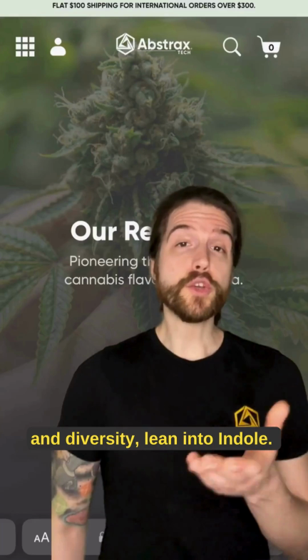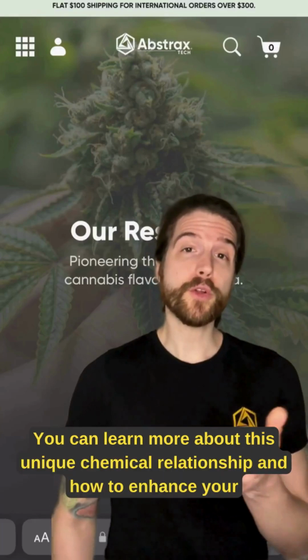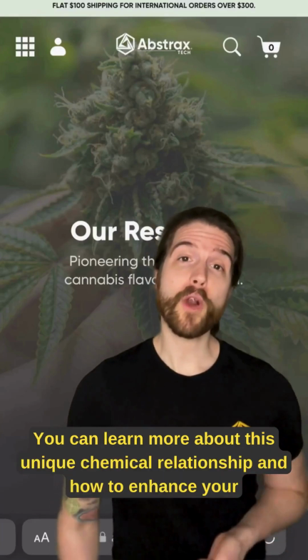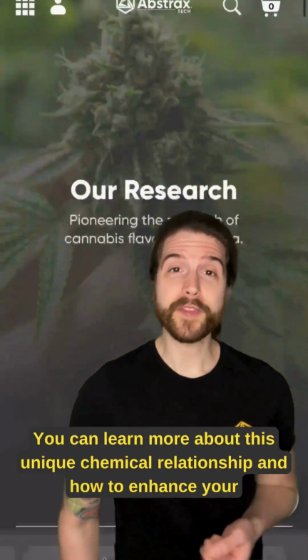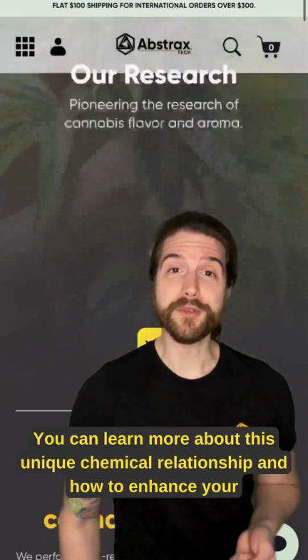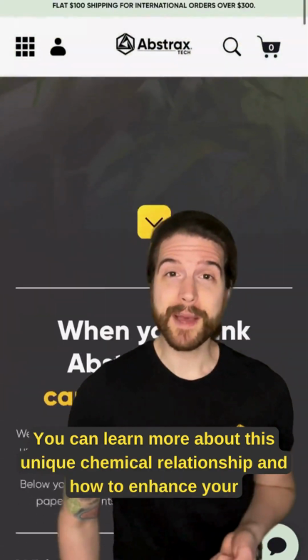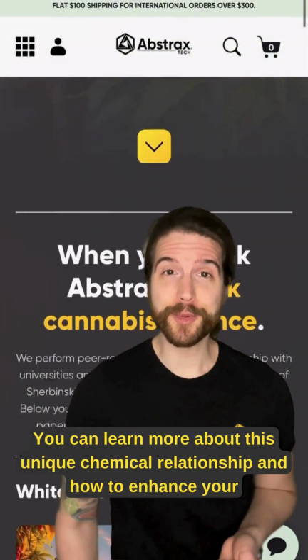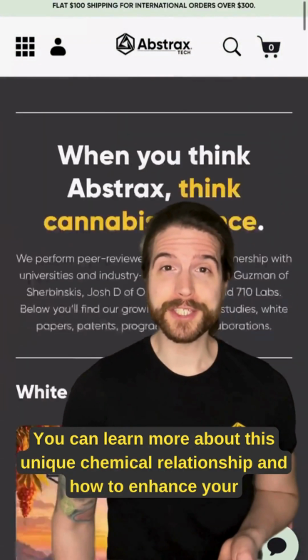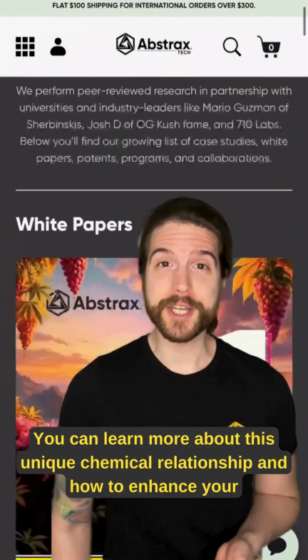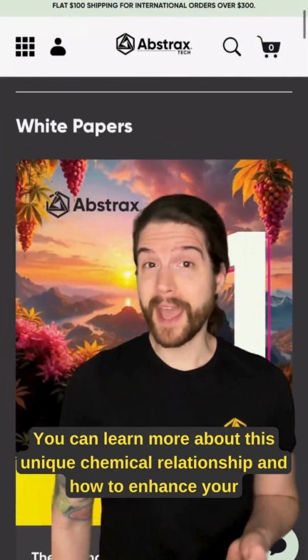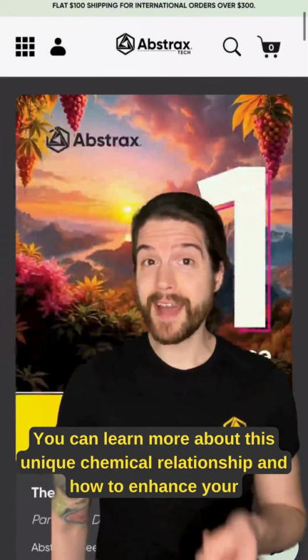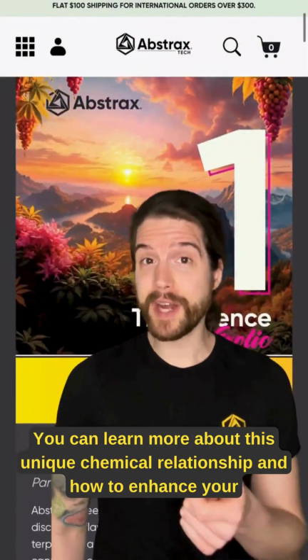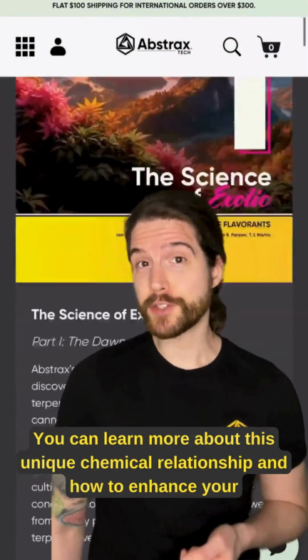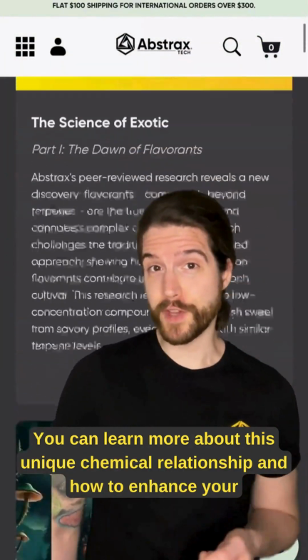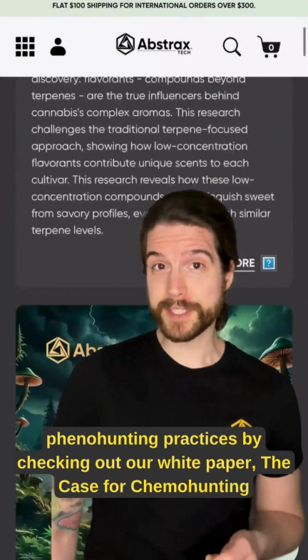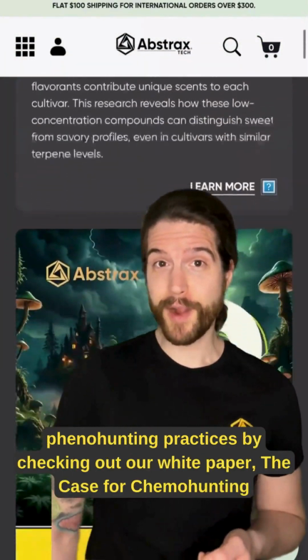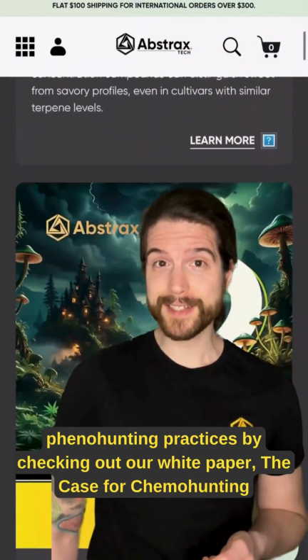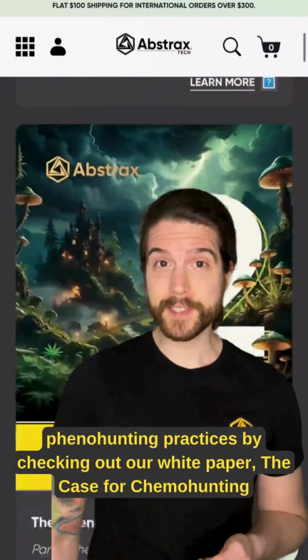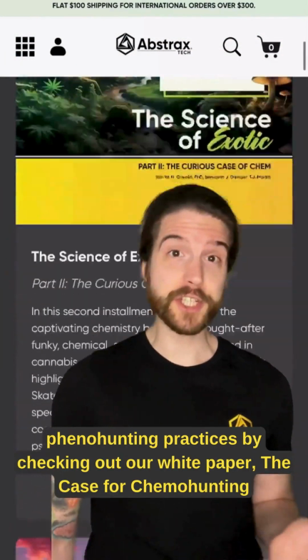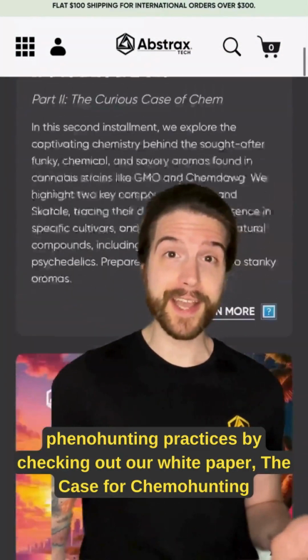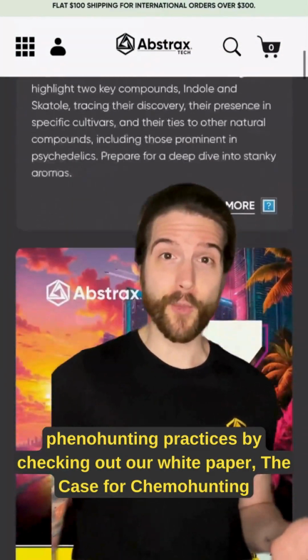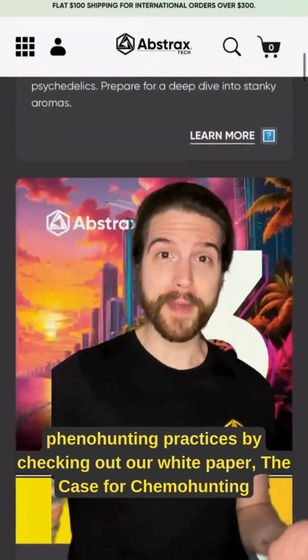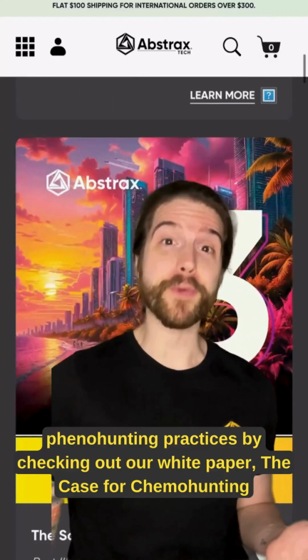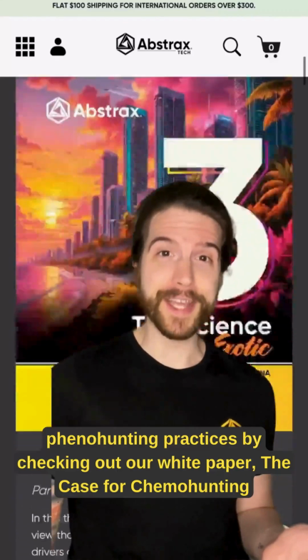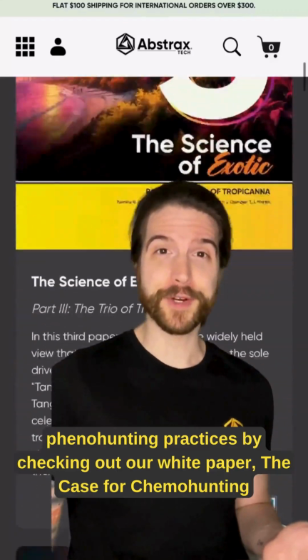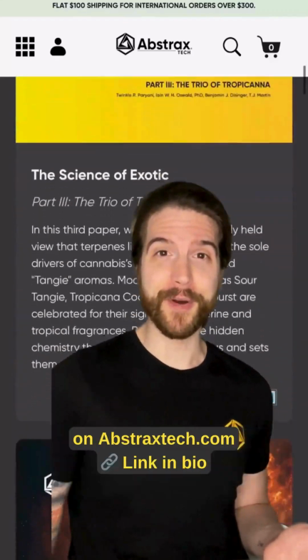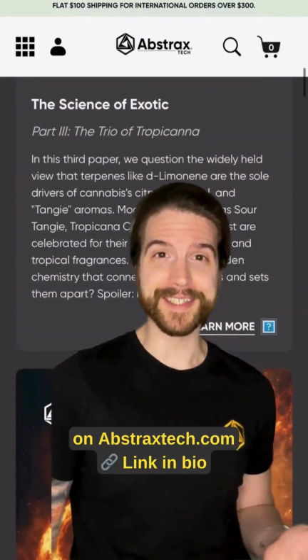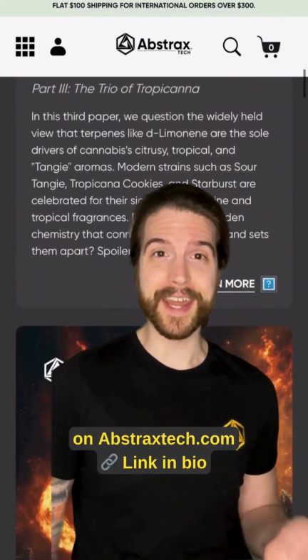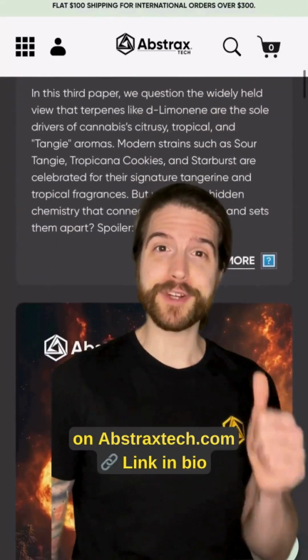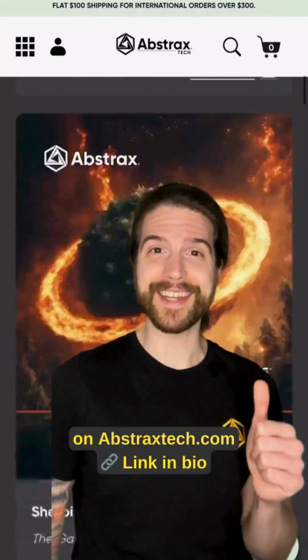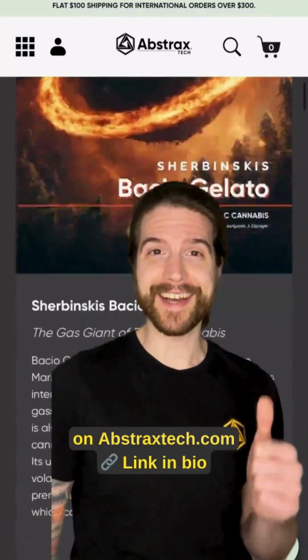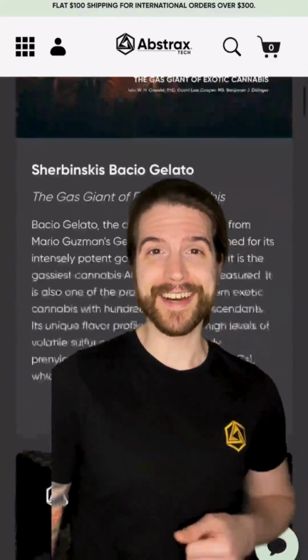You can learn more about this unique chemical relationship and how to enhance your phenohunting practices by checking out our white paper, 'The Case for Chemohunting,' on abstractstech.com.